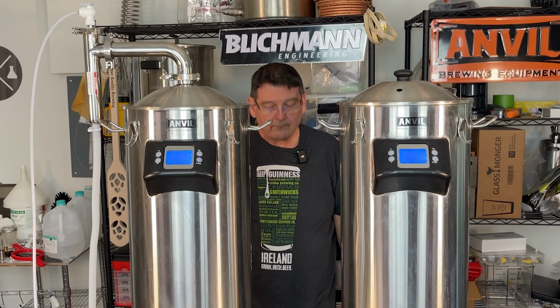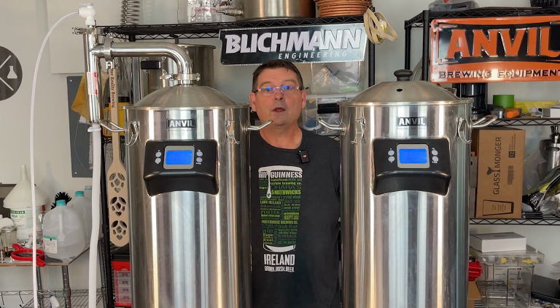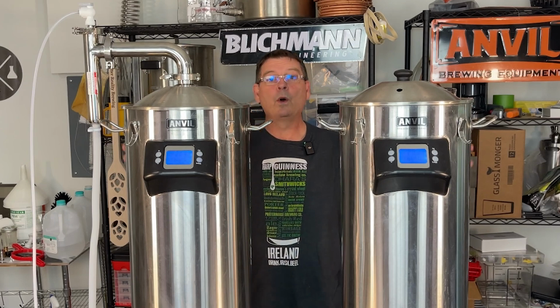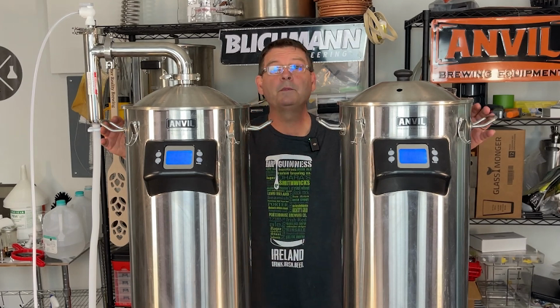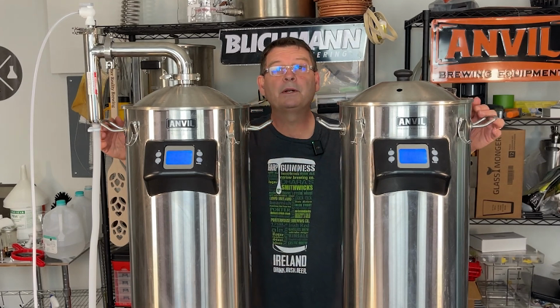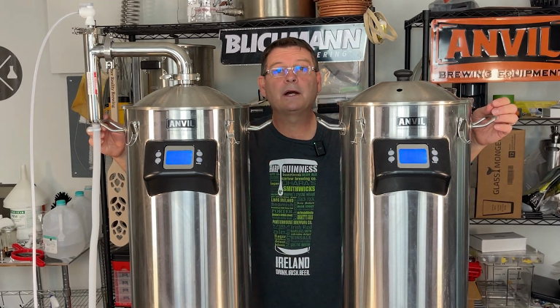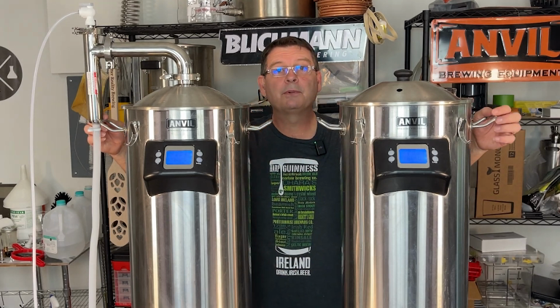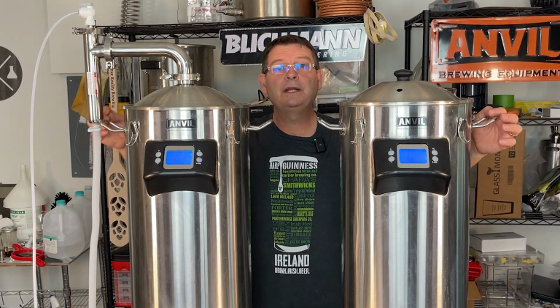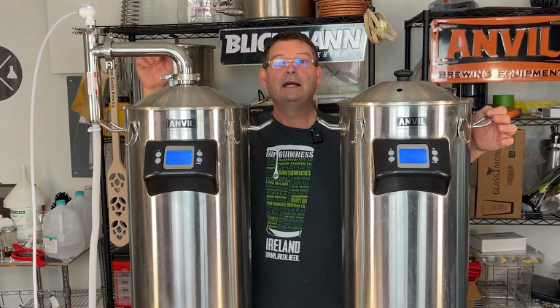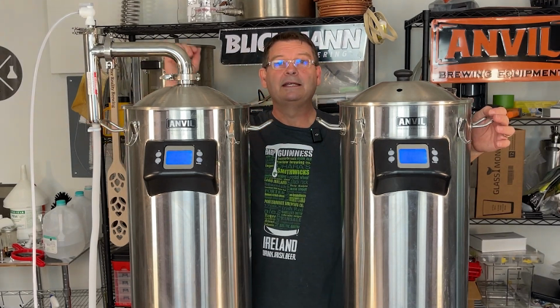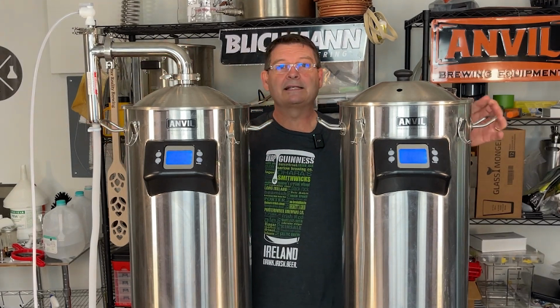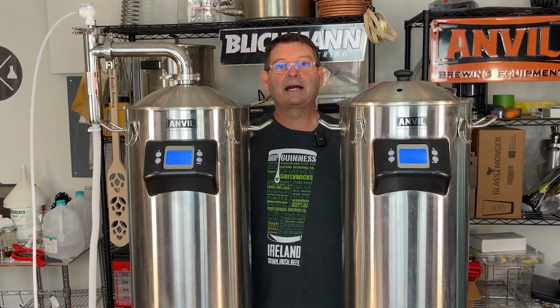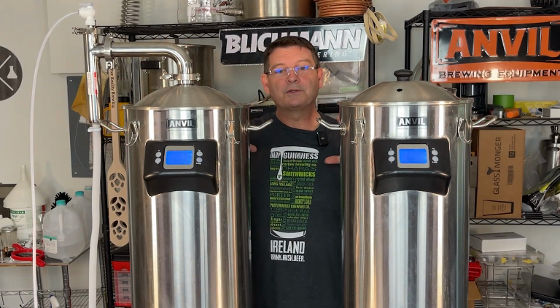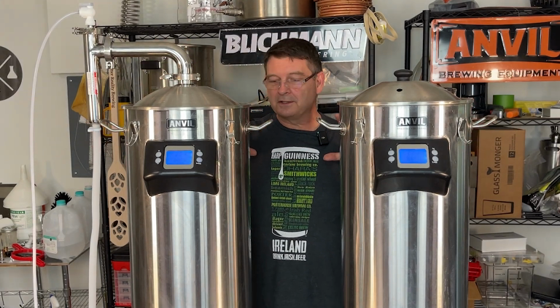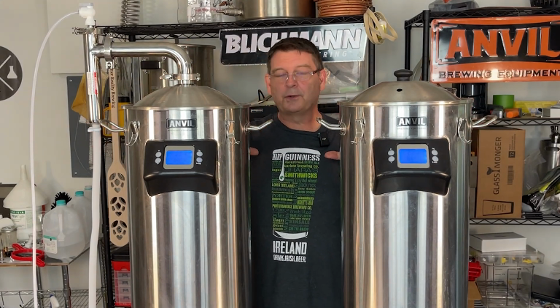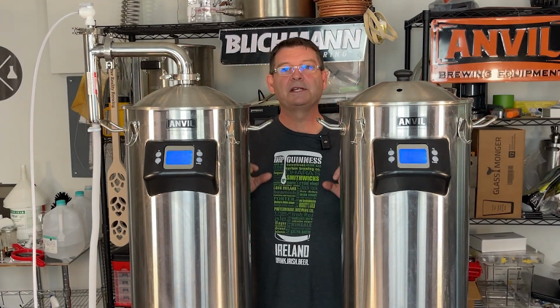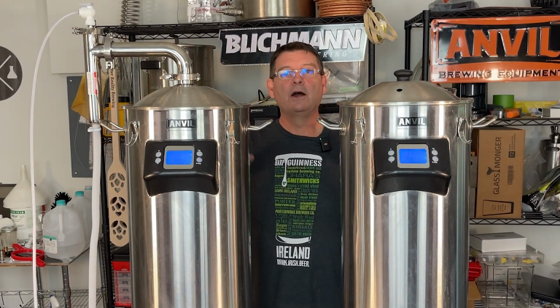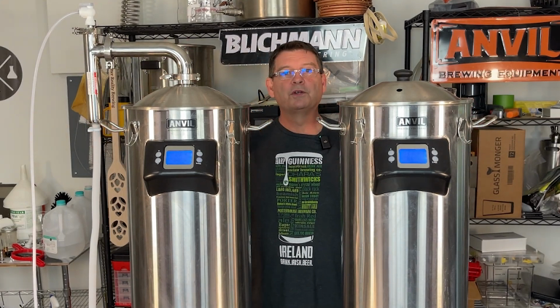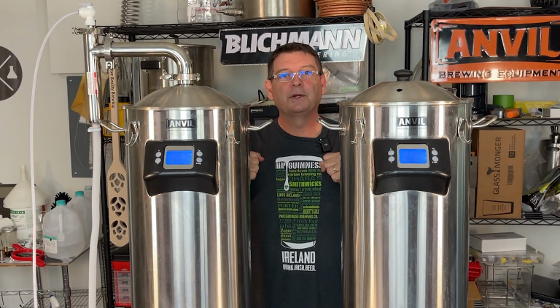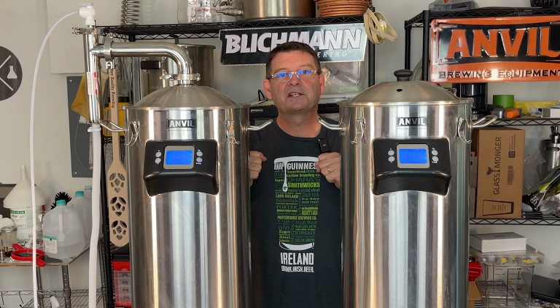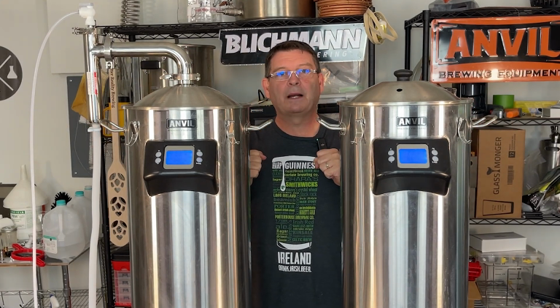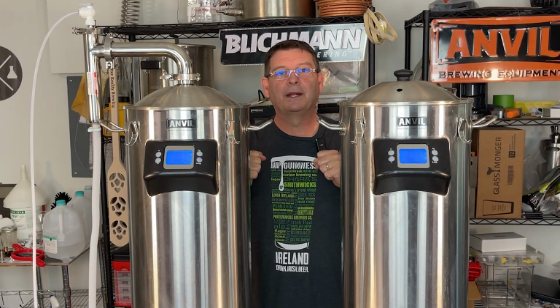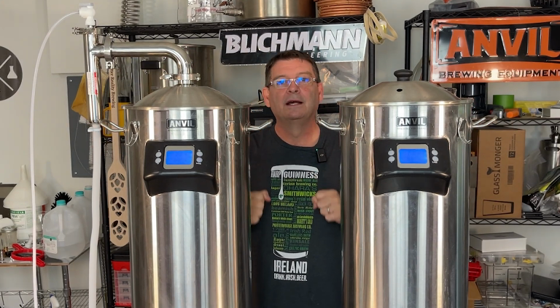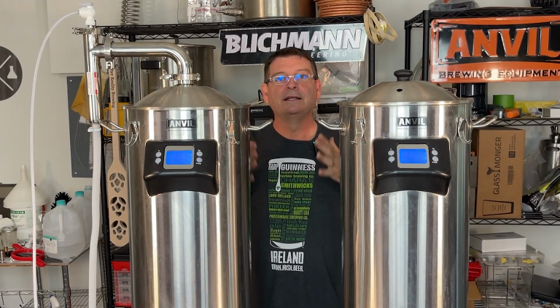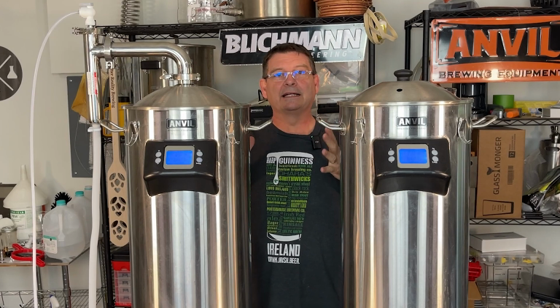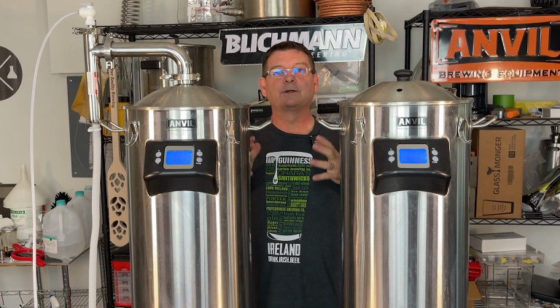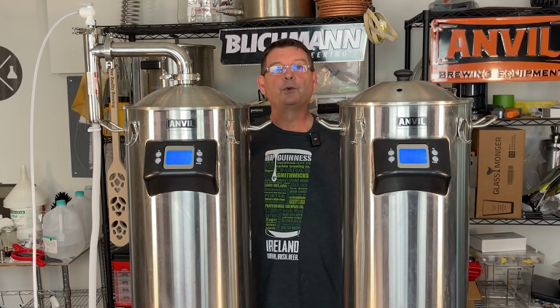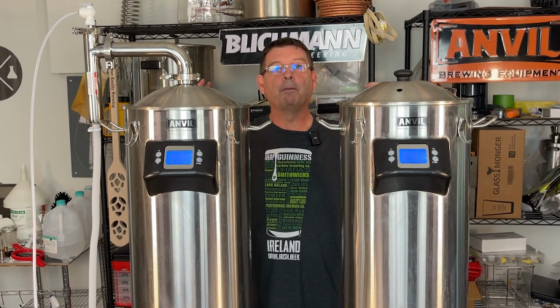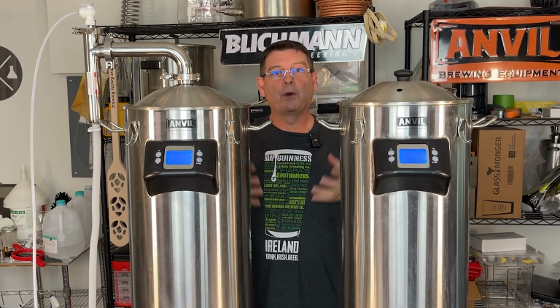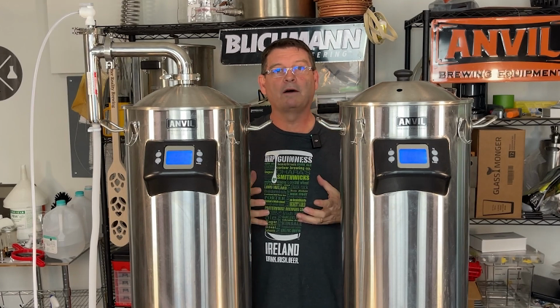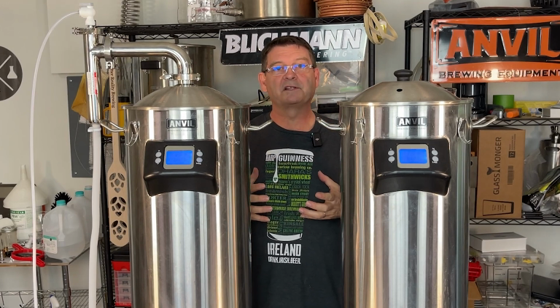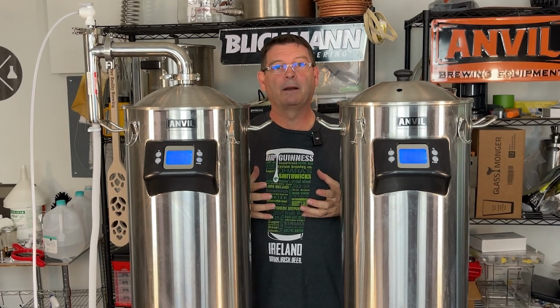Welcome to Bitter Reality Brewing. I know it's a little noisy. We're doing a boil-off experiment.